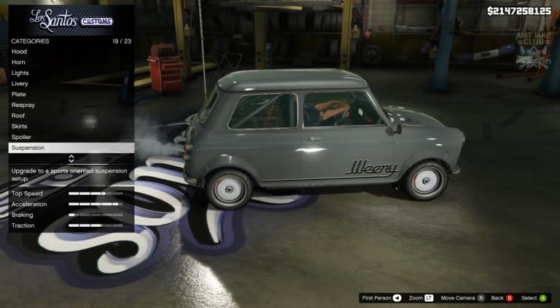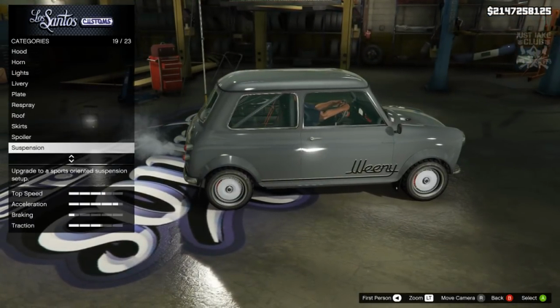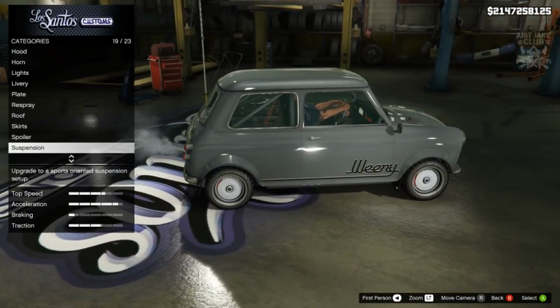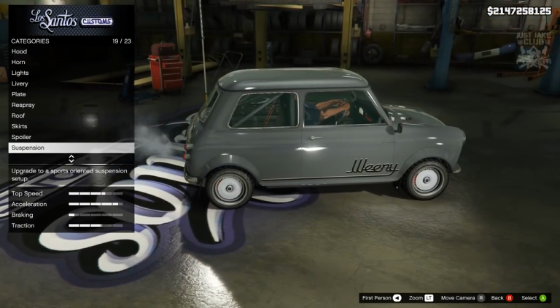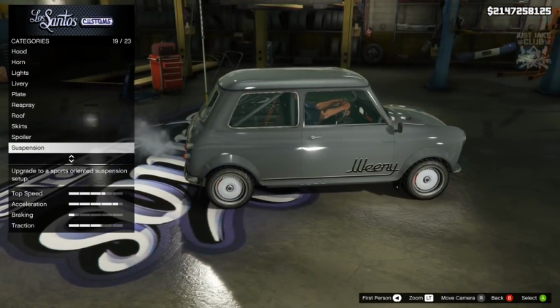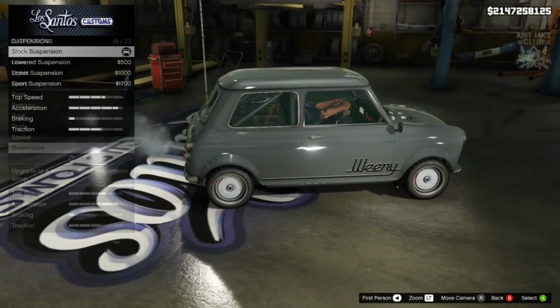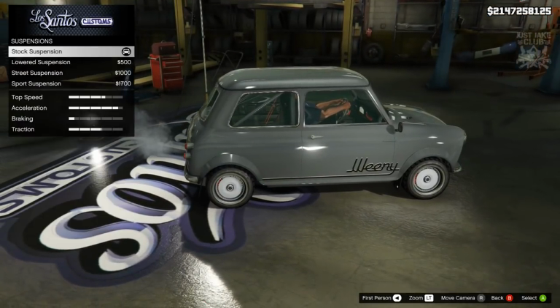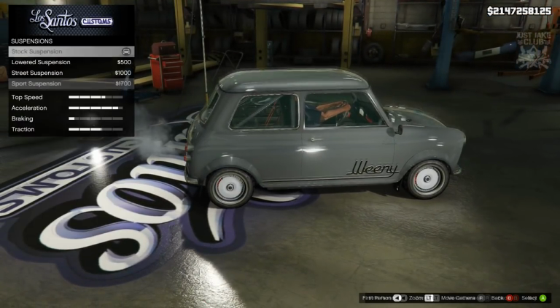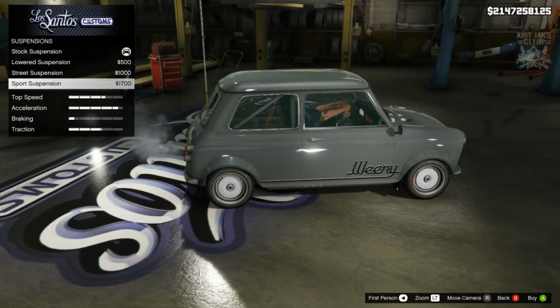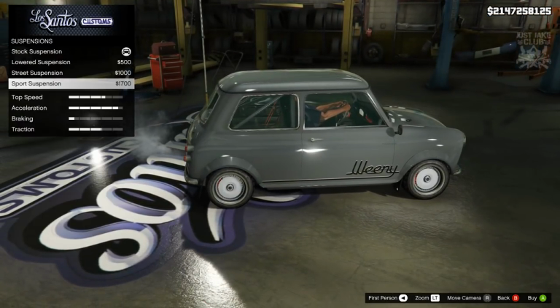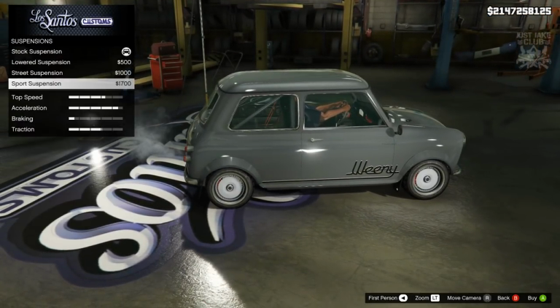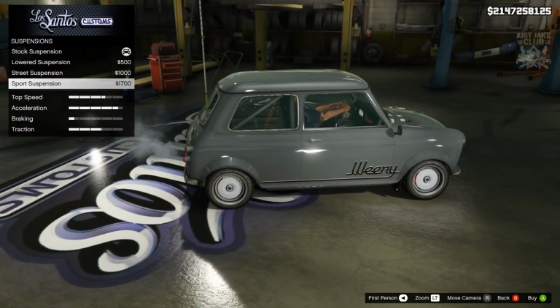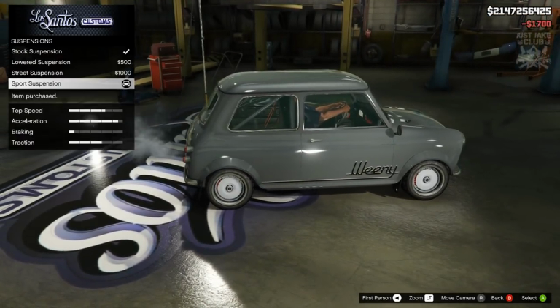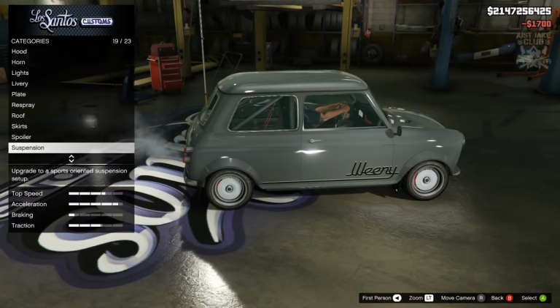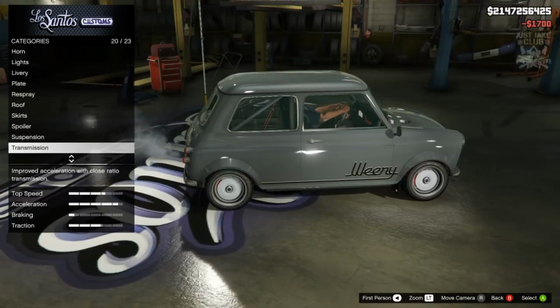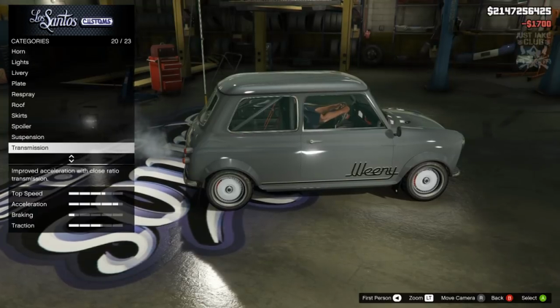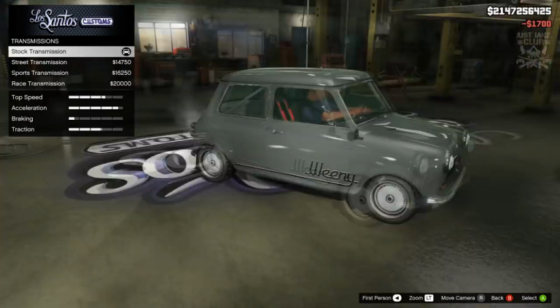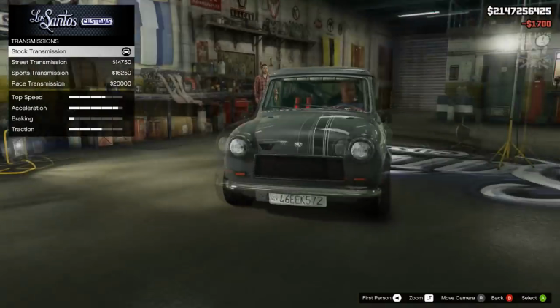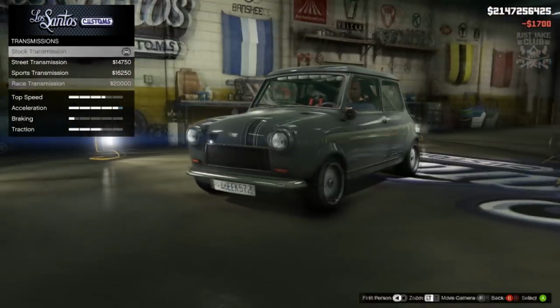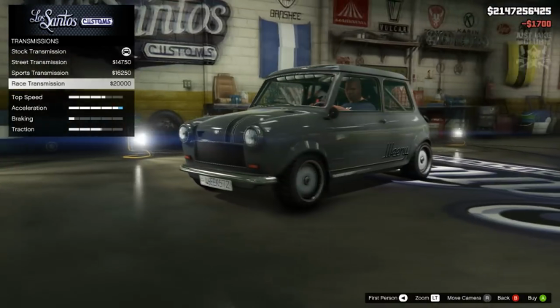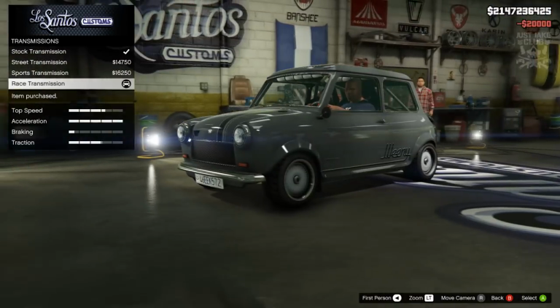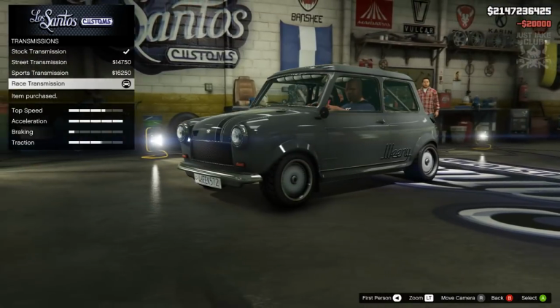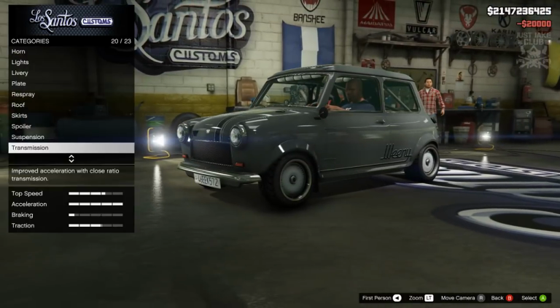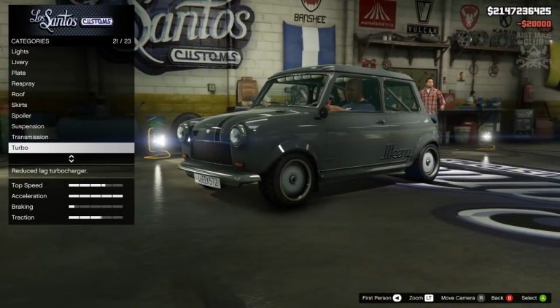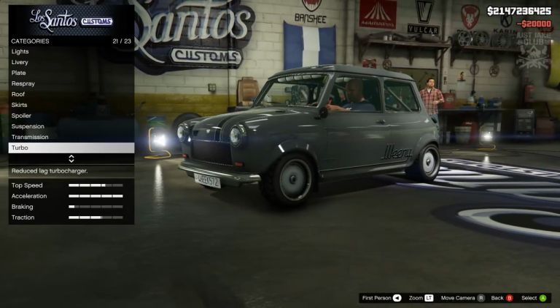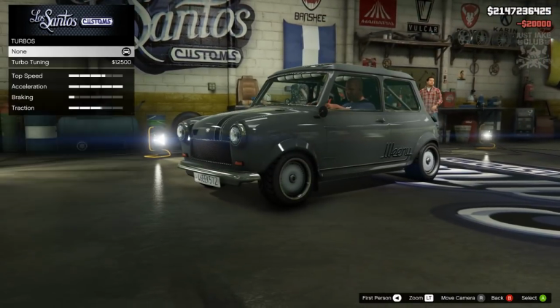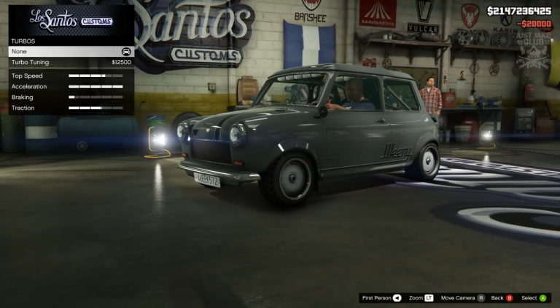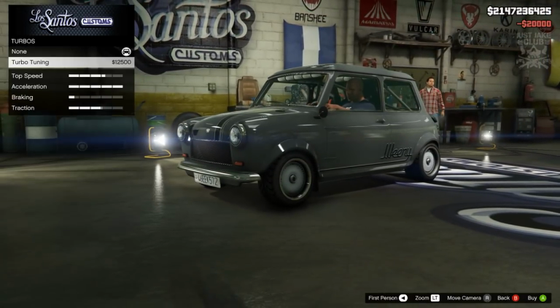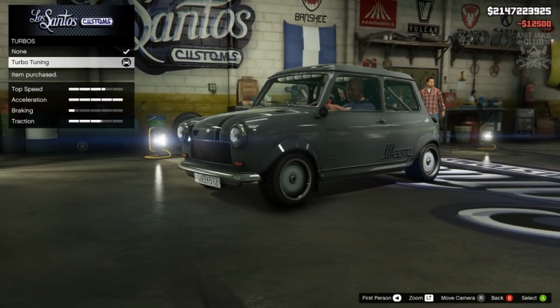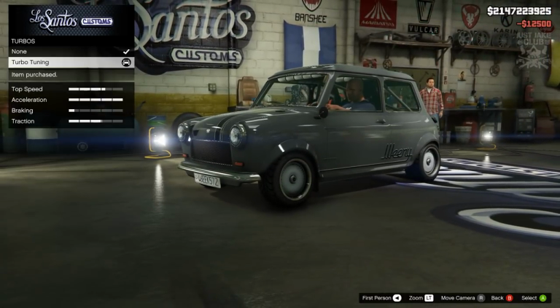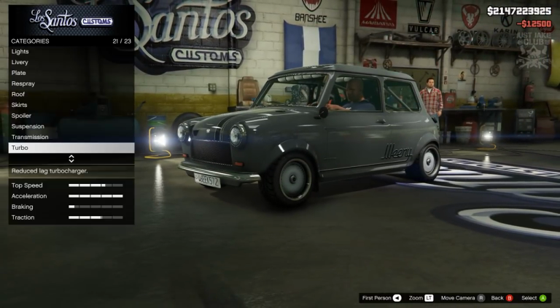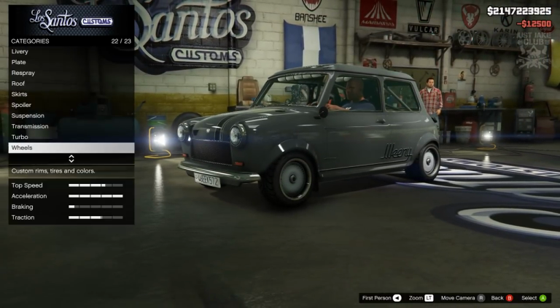Then we're going to go to the suspension - we're going to get the sports suspension. For transmission we're going to get a race transmission, and then turbo tuning as well.